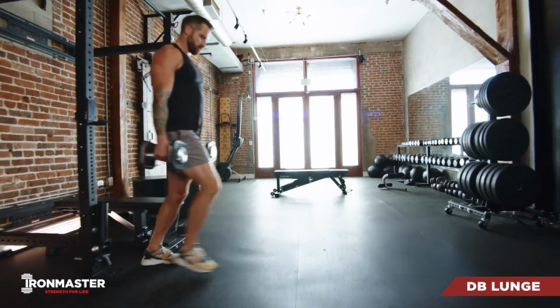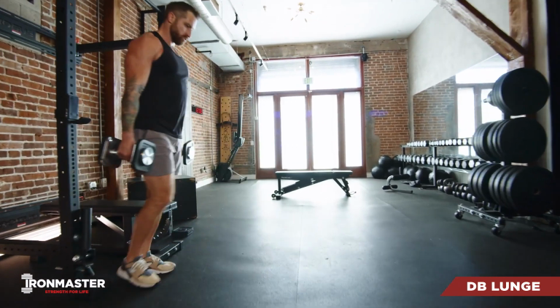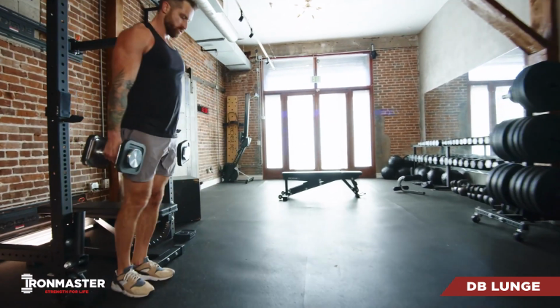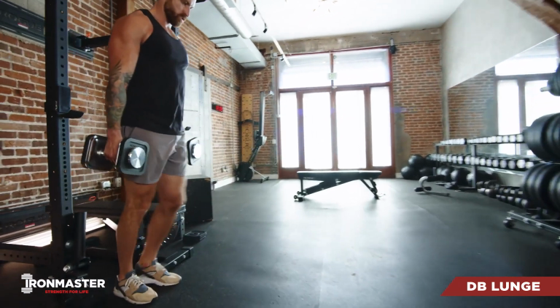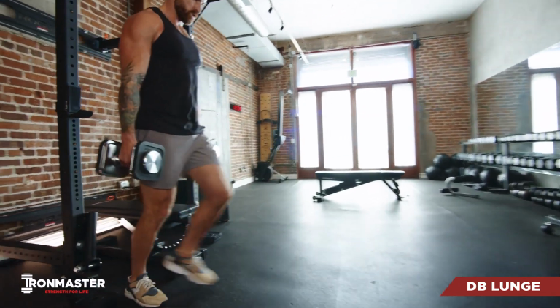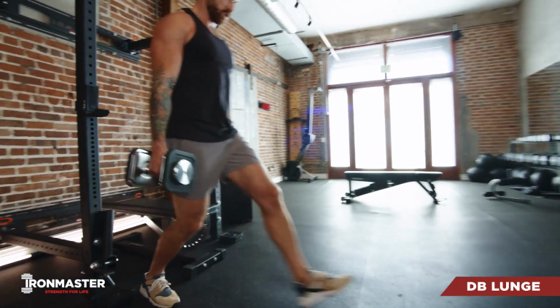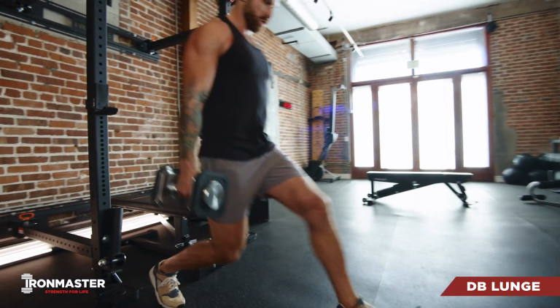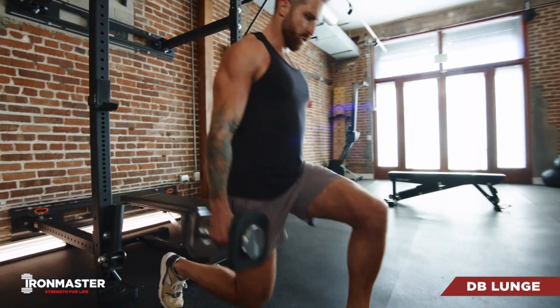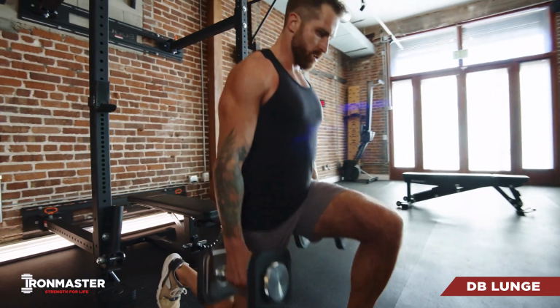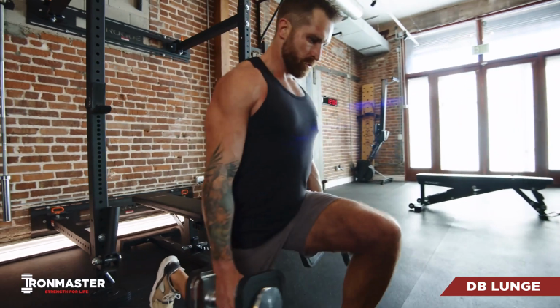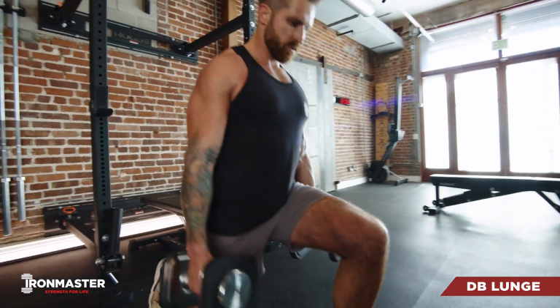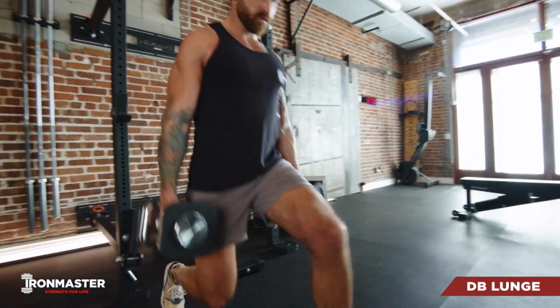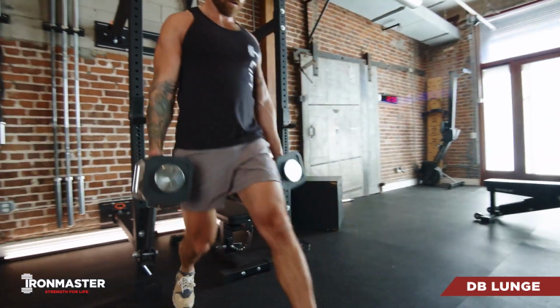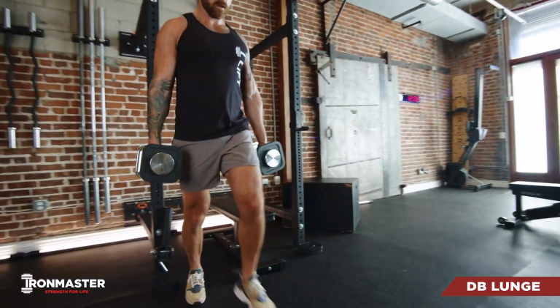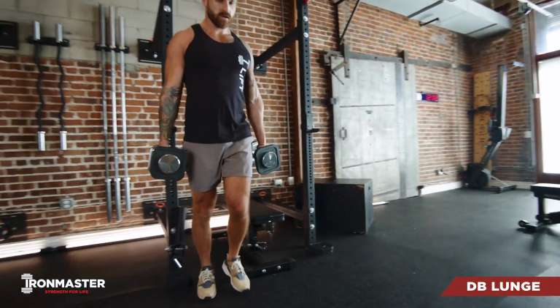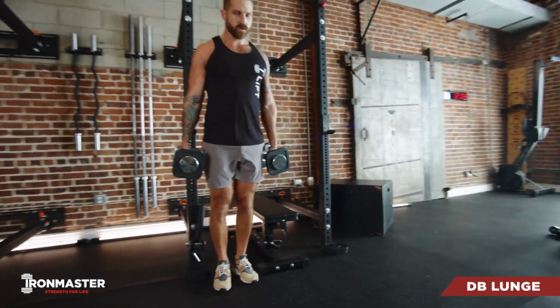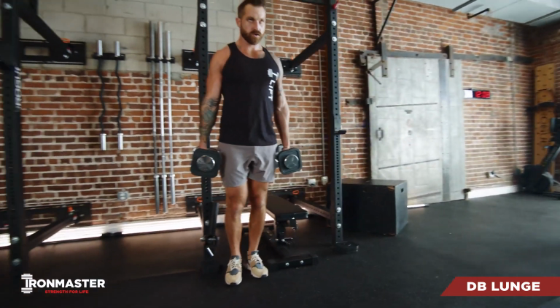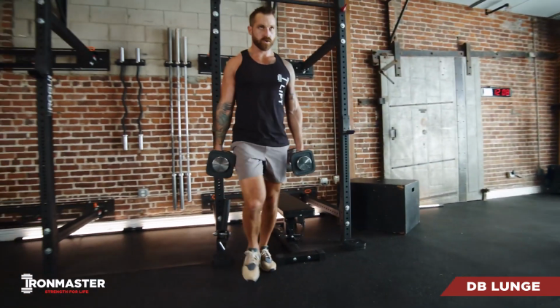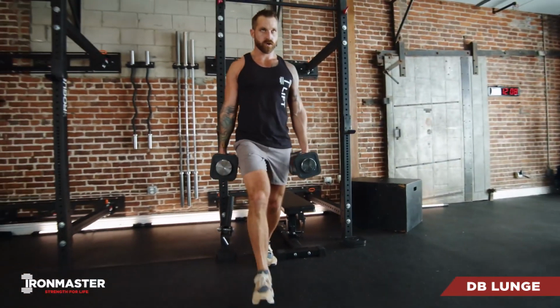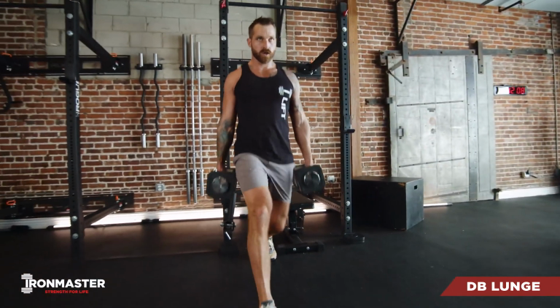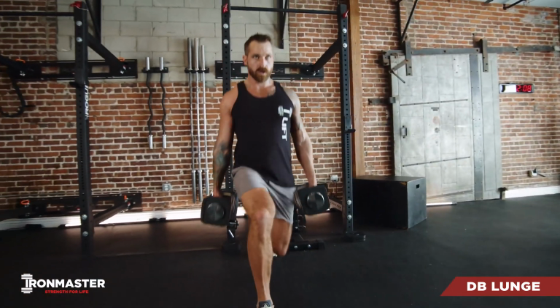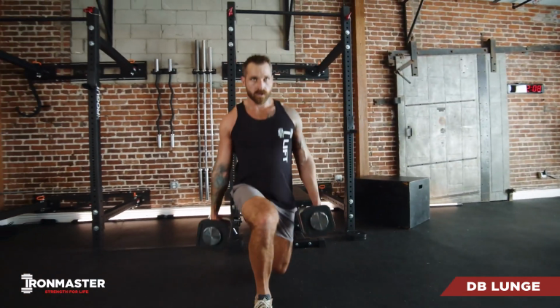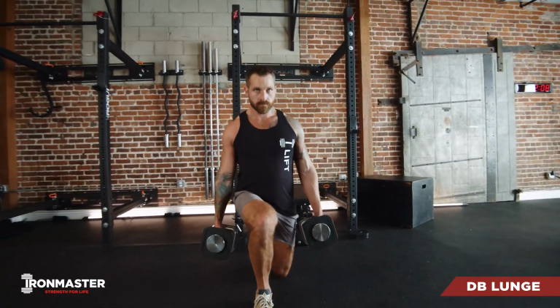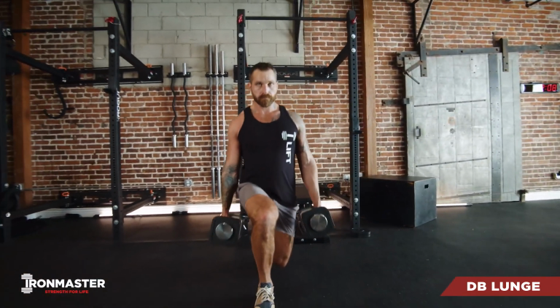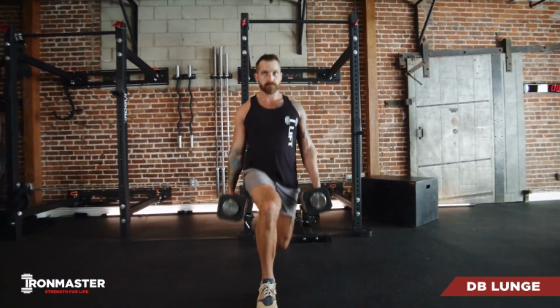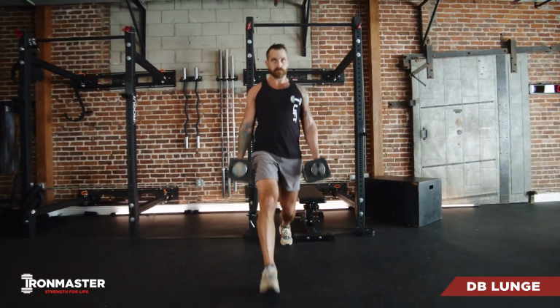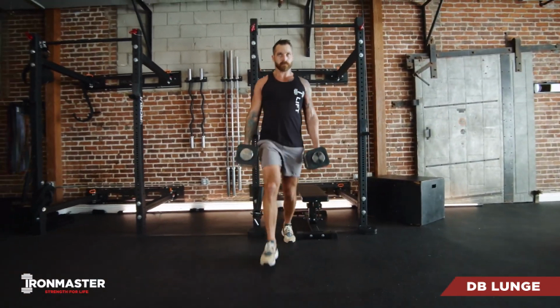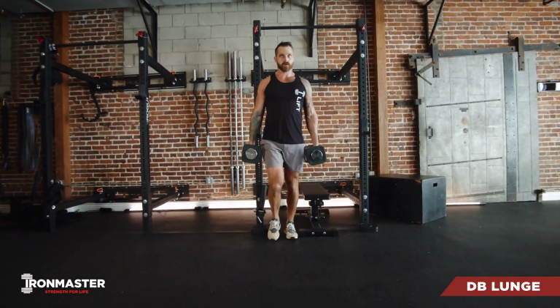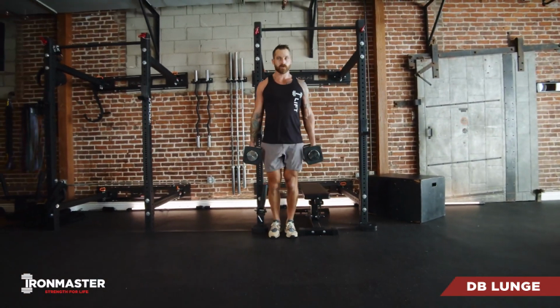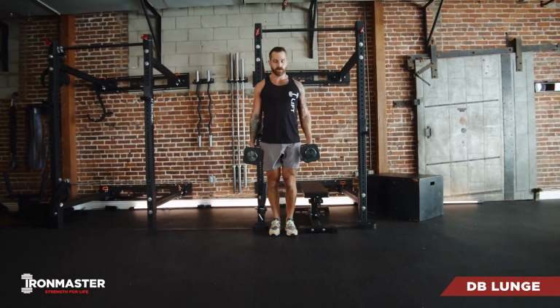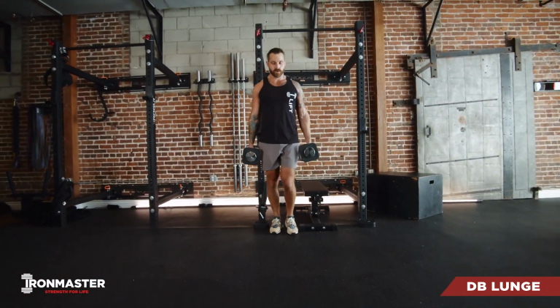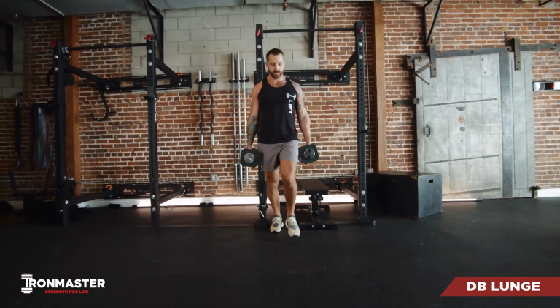From this bottom position, we're going to drive through that front heel and press back to standing, and then switch legs for the next rep.